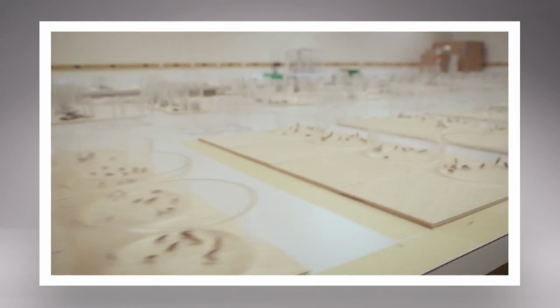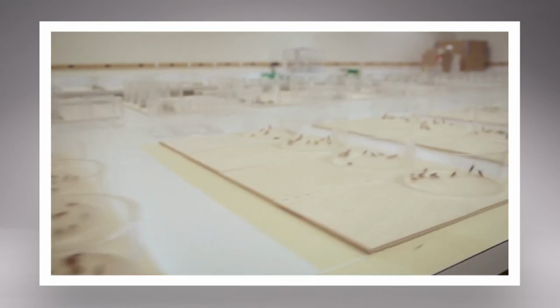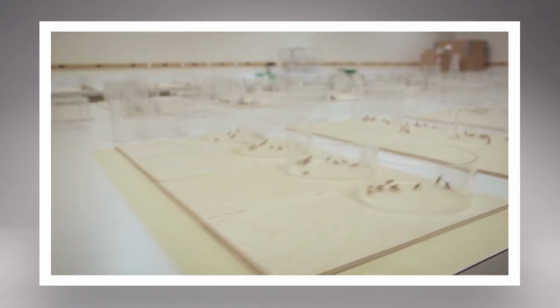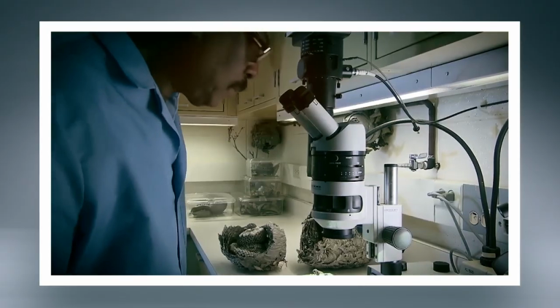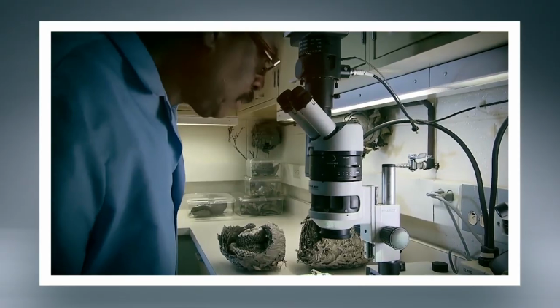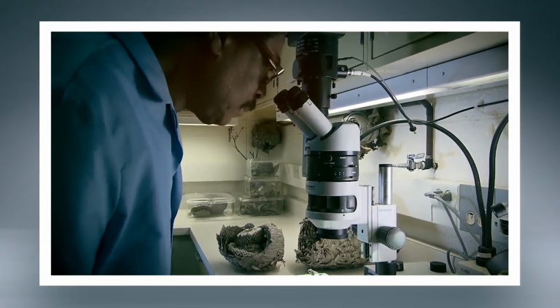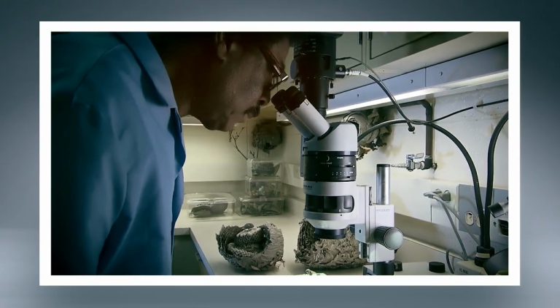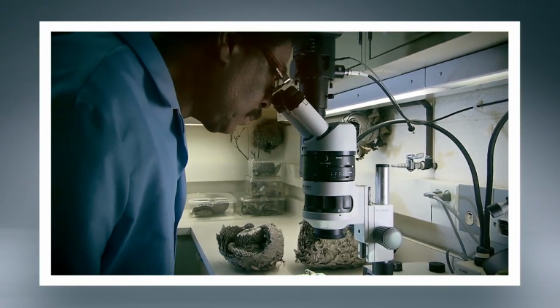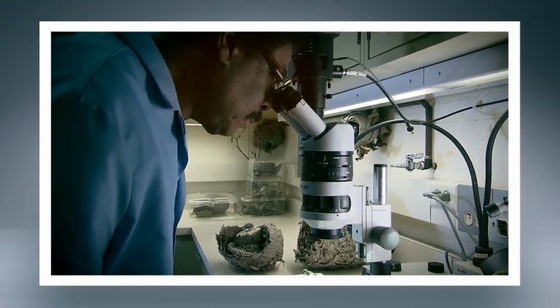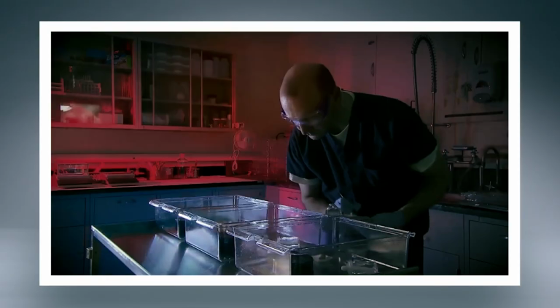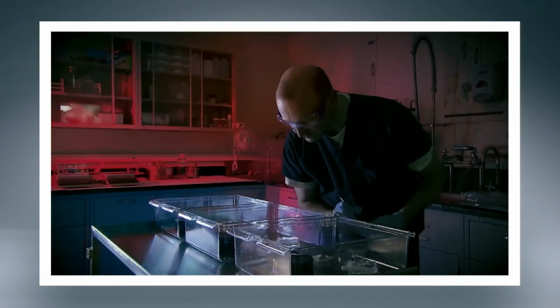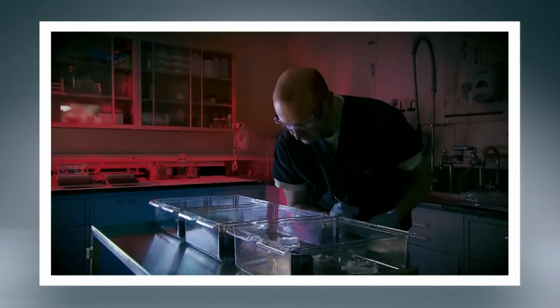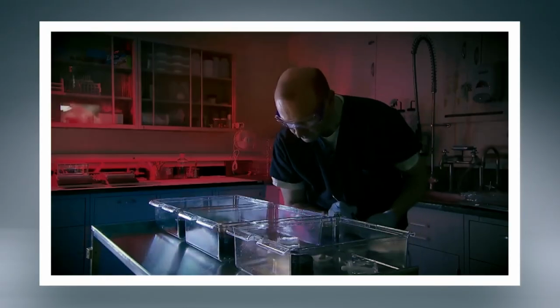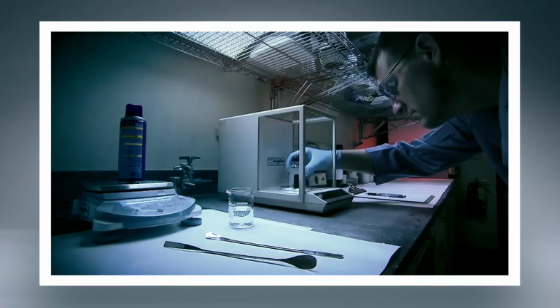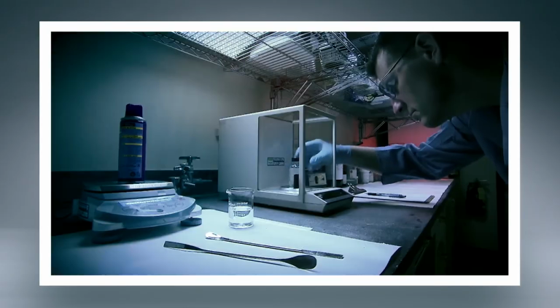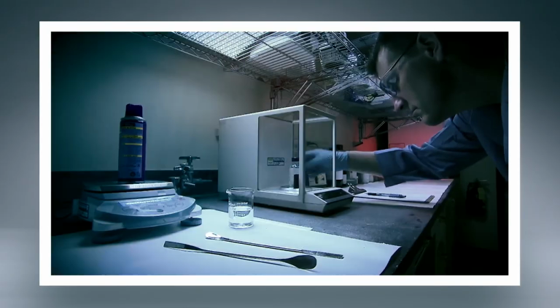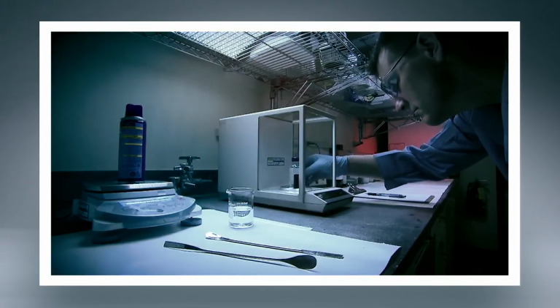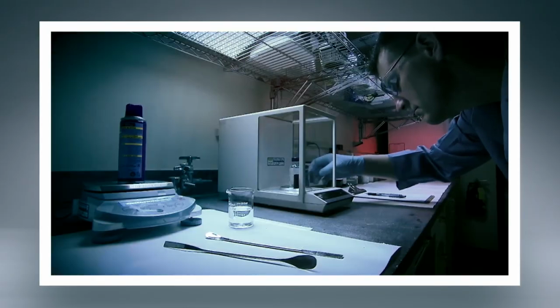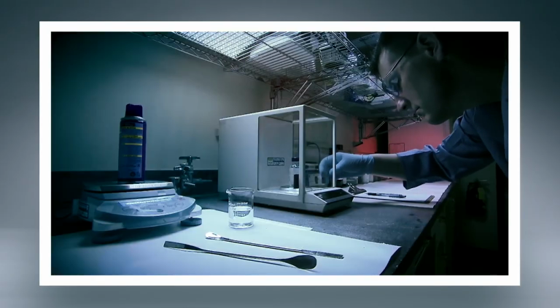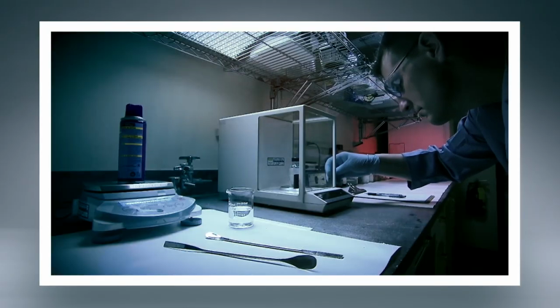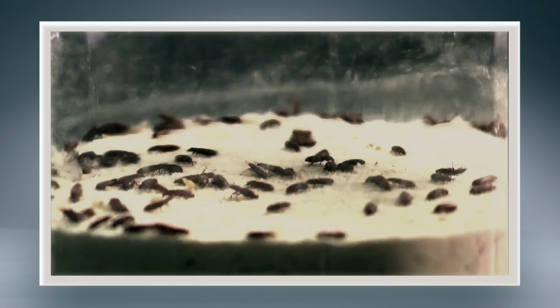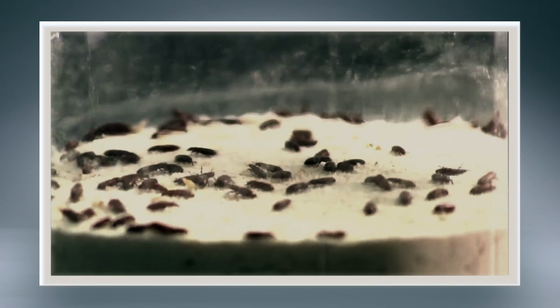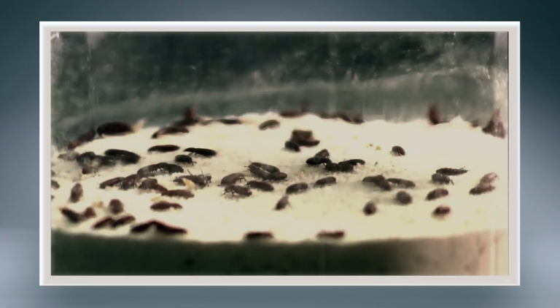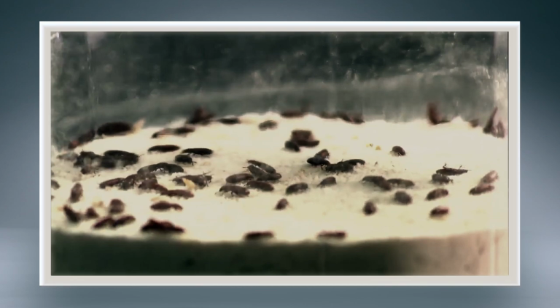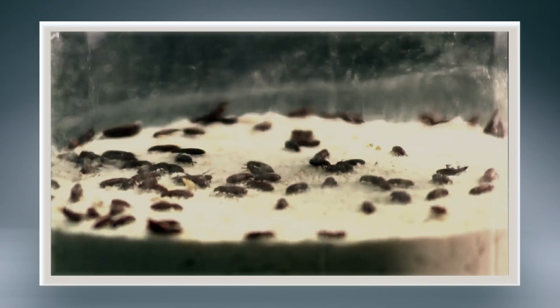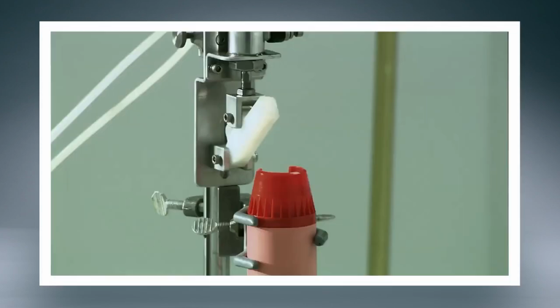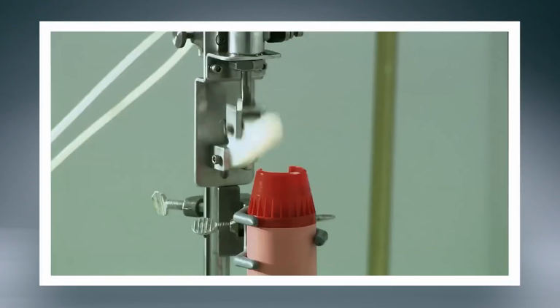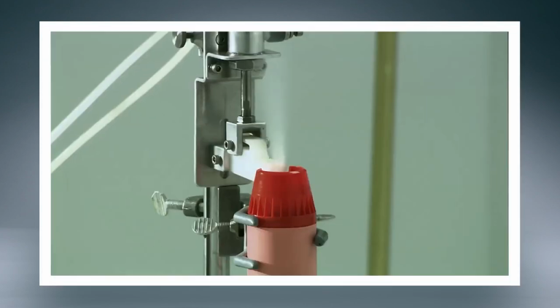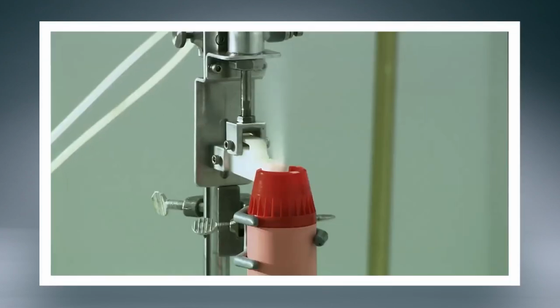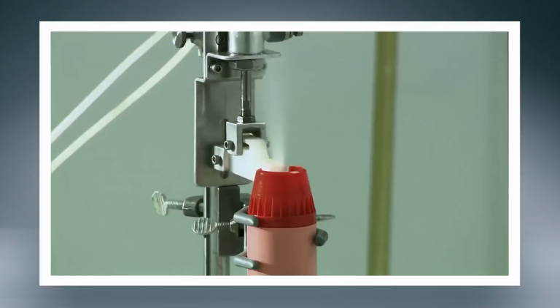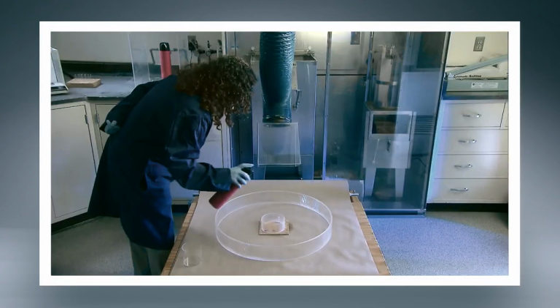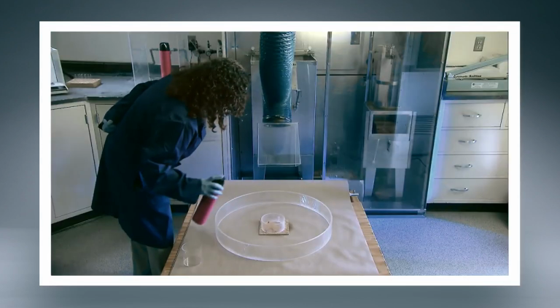That's why at the SC Johnson Institute of Insect Science, we've spent years studying how to defeat bedbugs, and we've got products designed to detect and kill them.